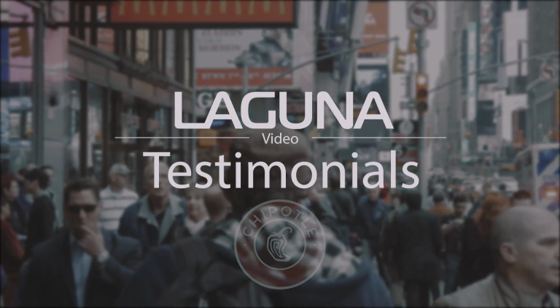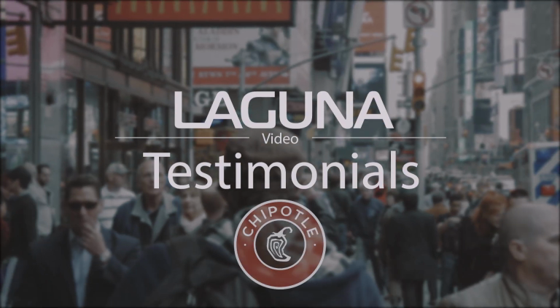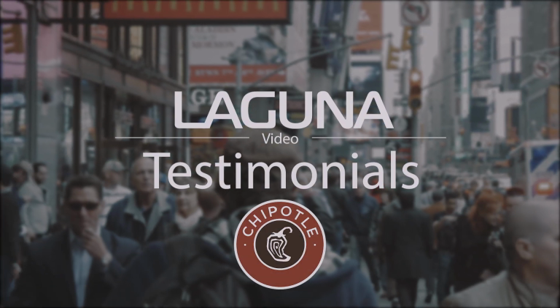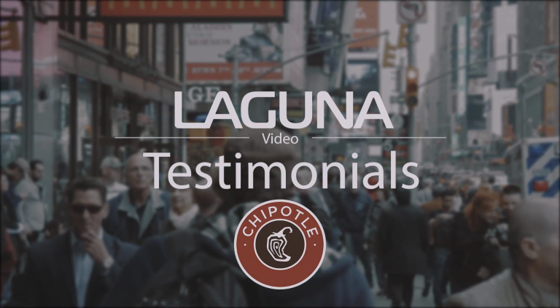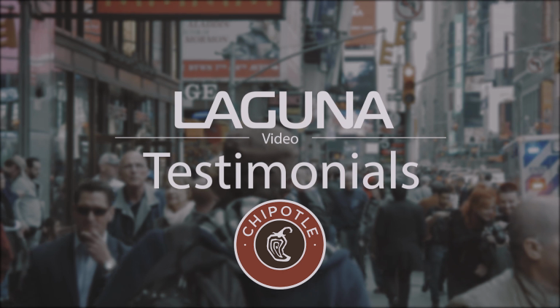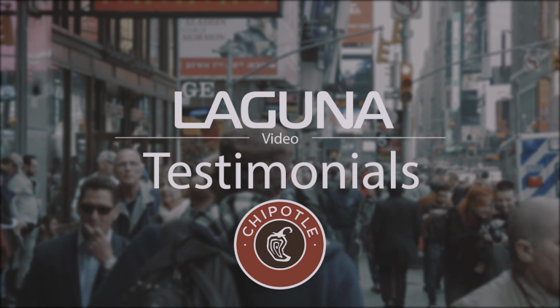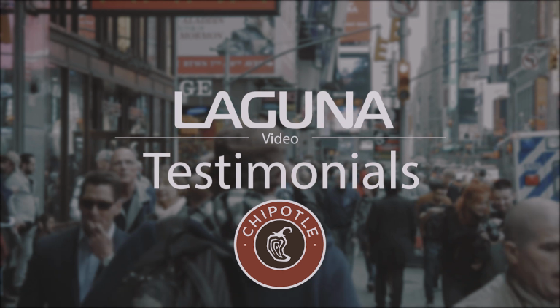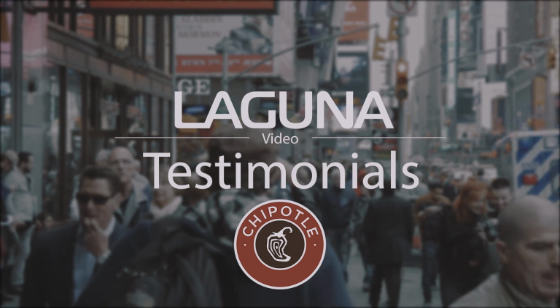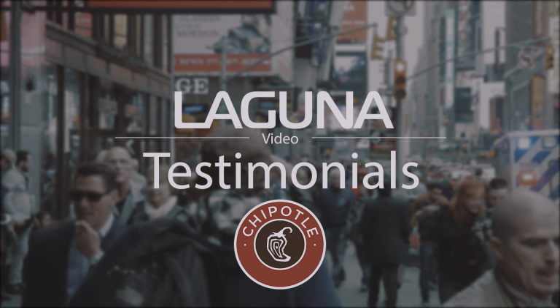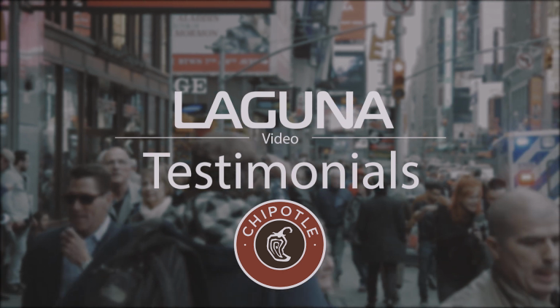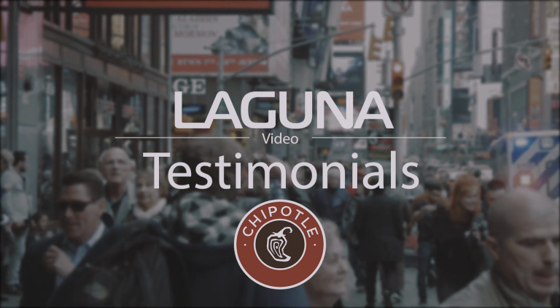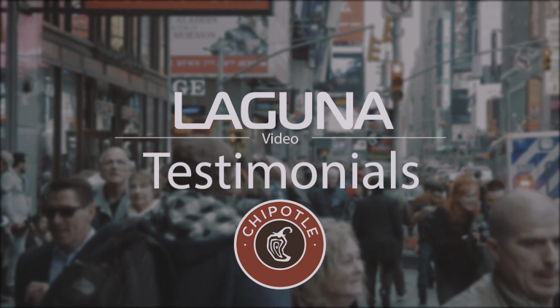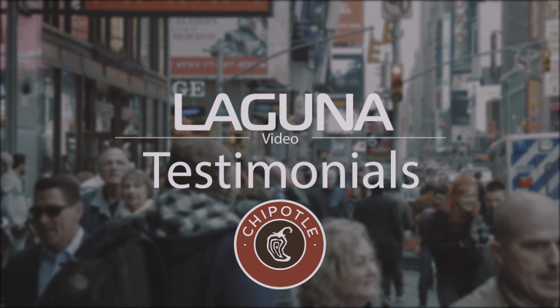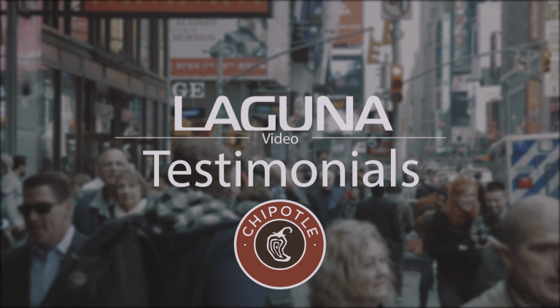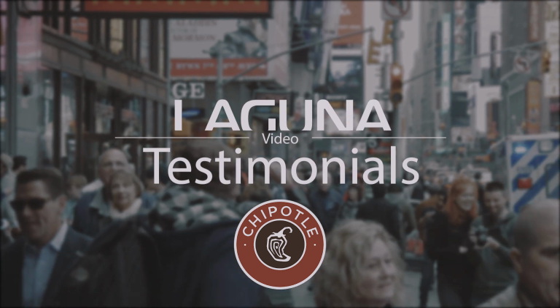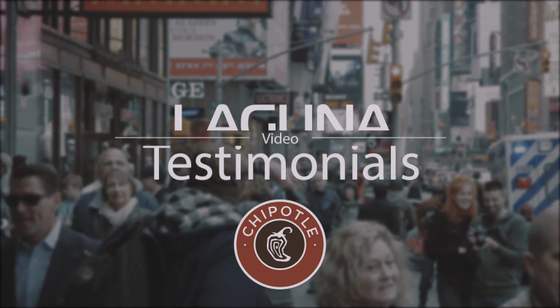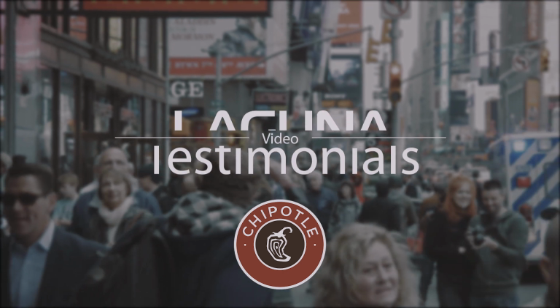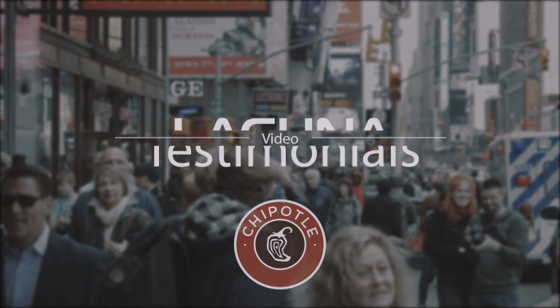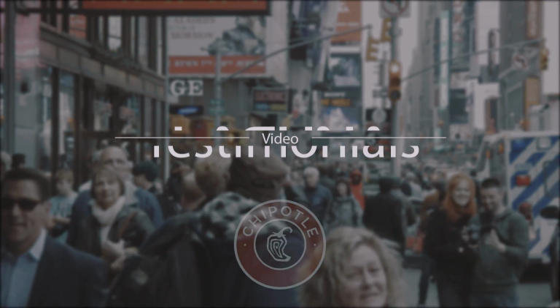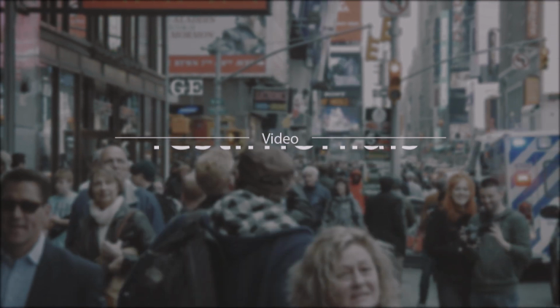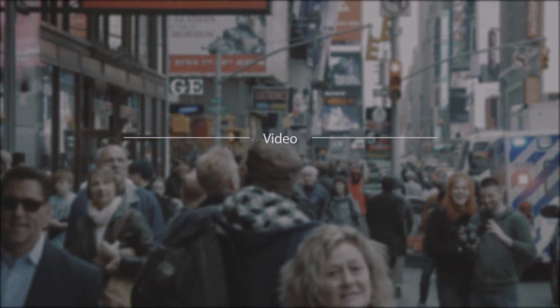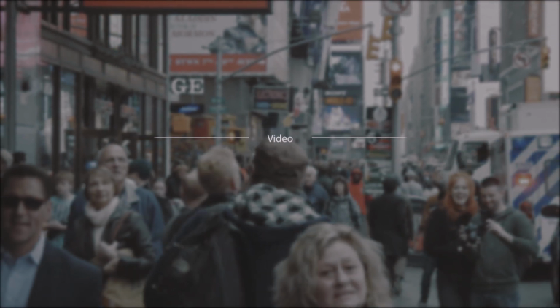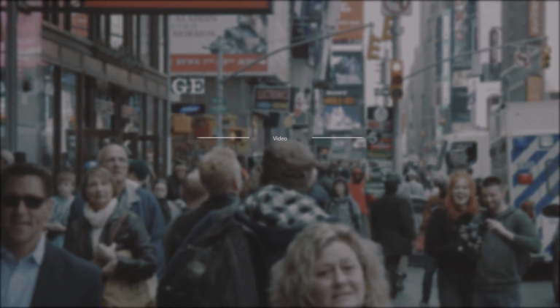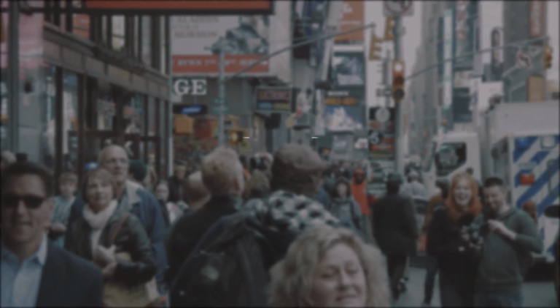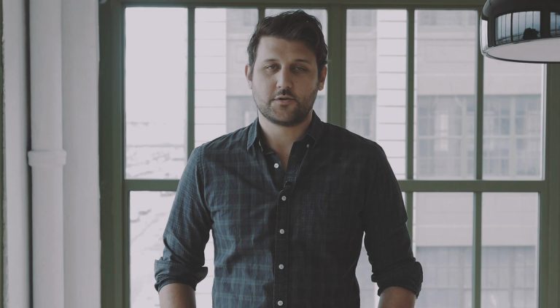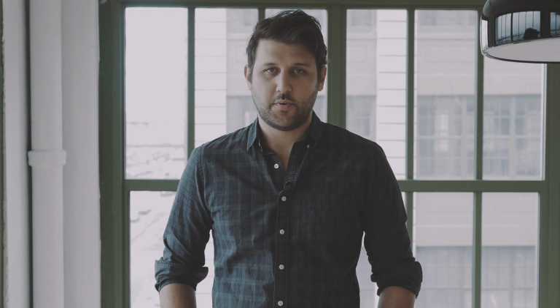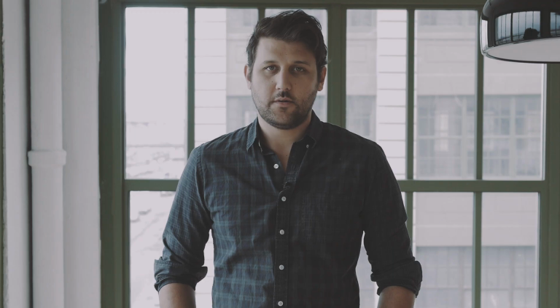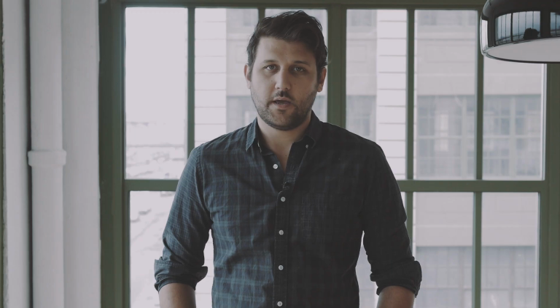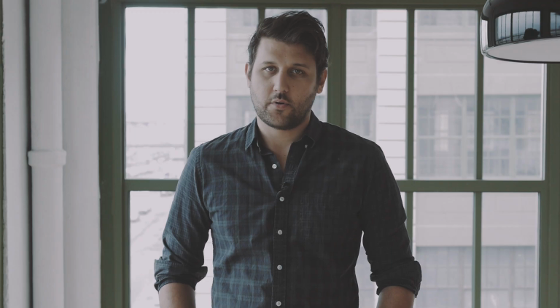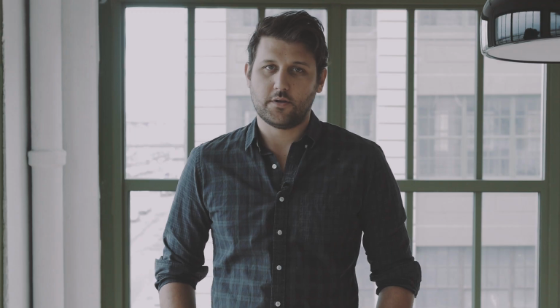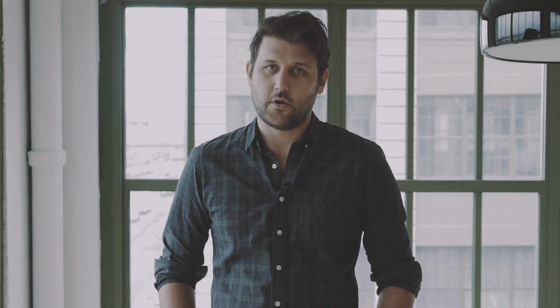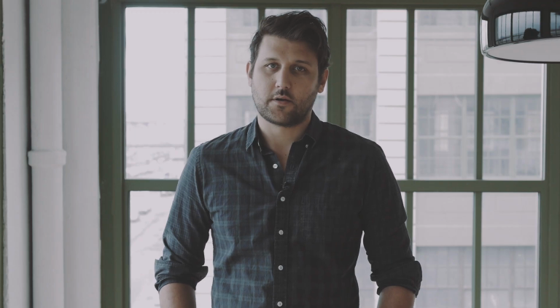My name is Matt Slattery. I am a research and development lab manager for Chipotle in Brooklyn, New York.